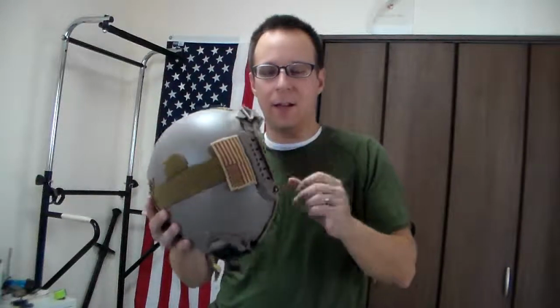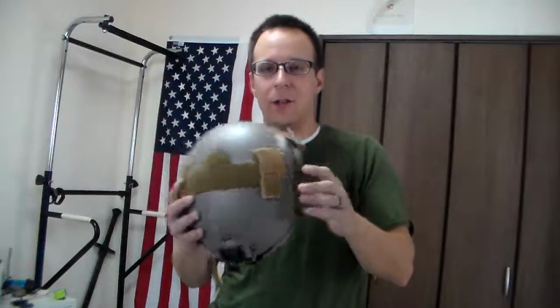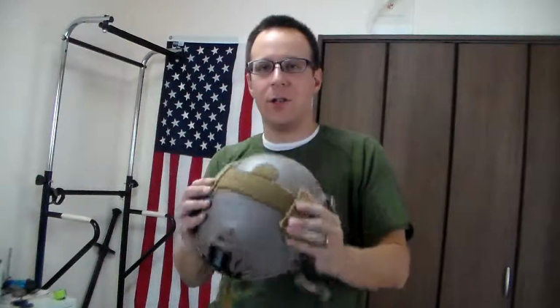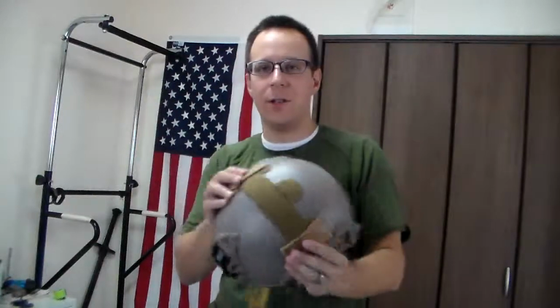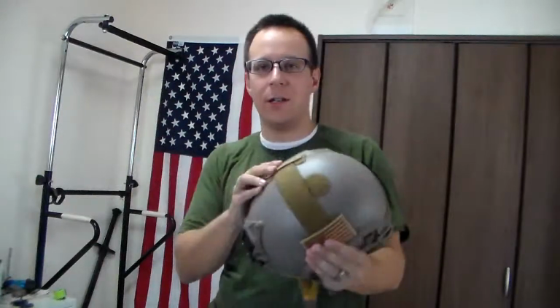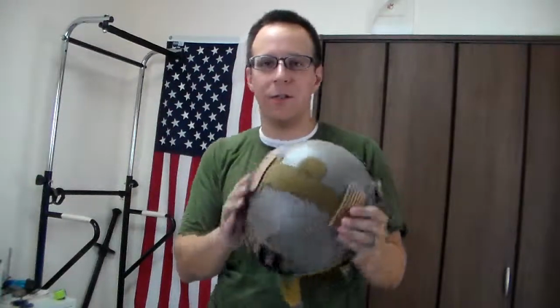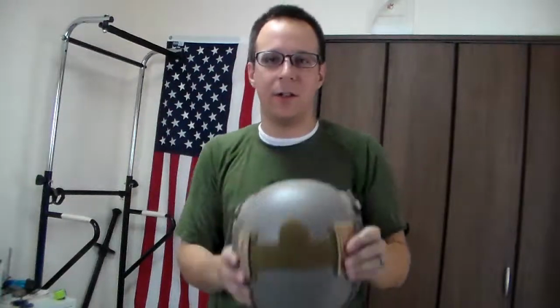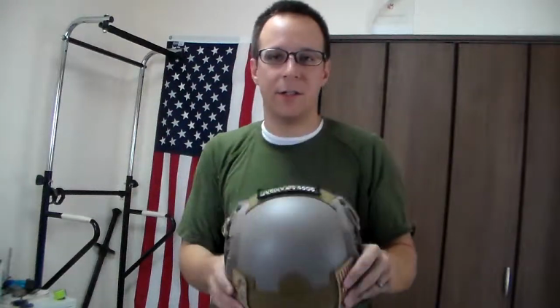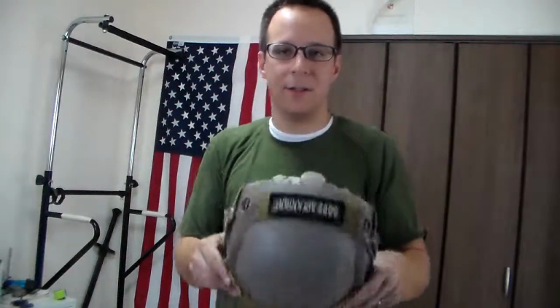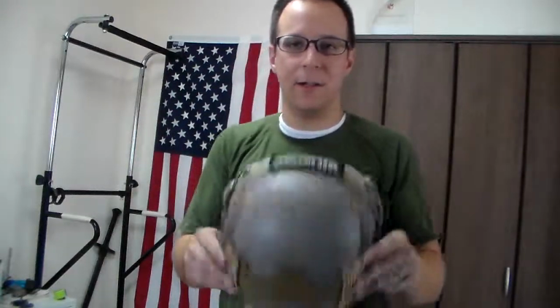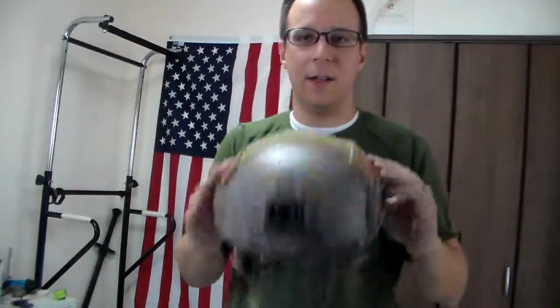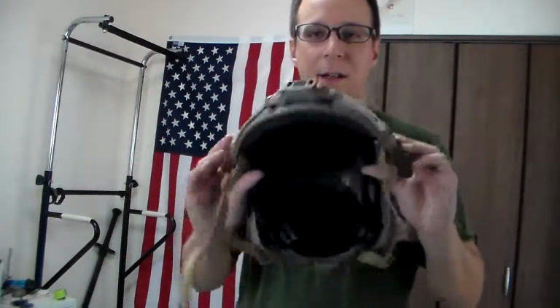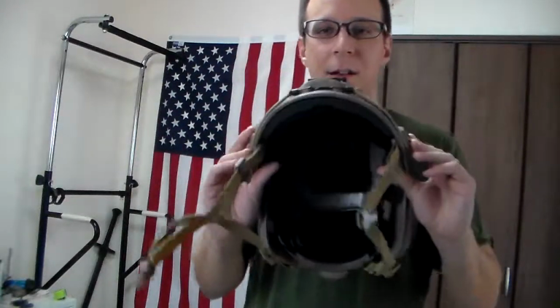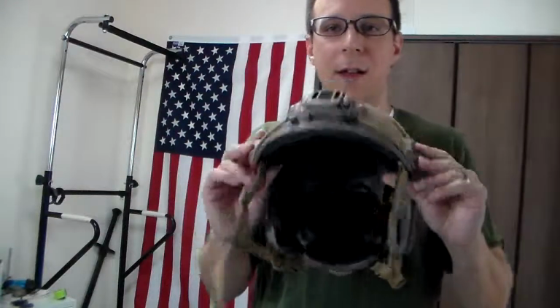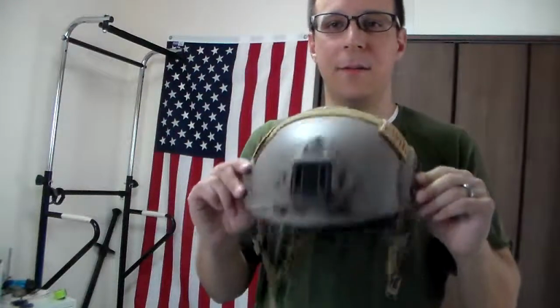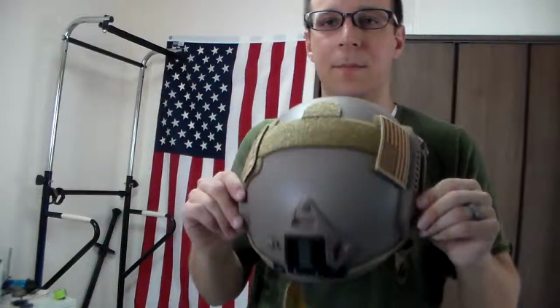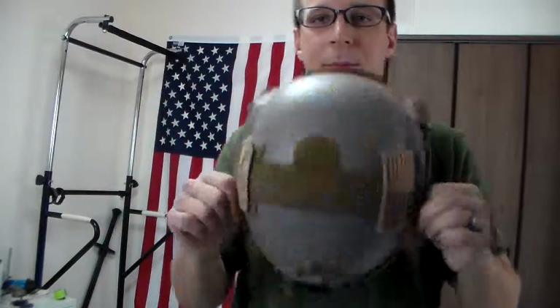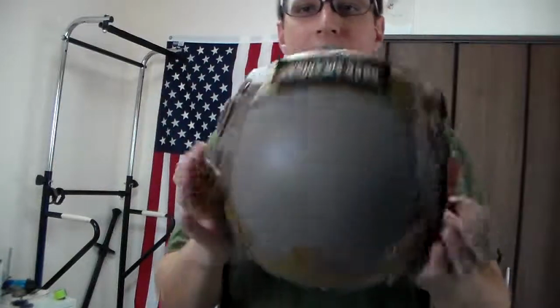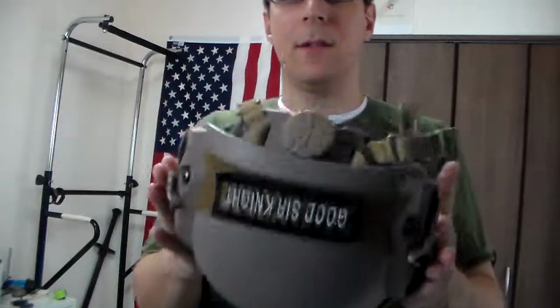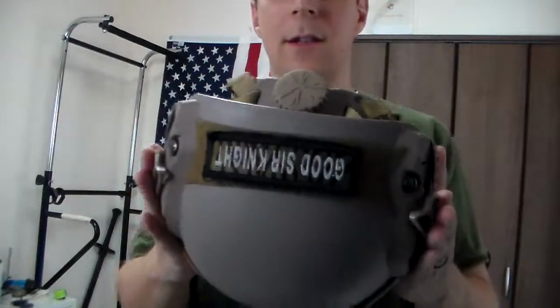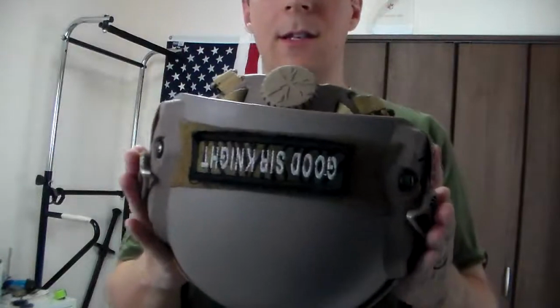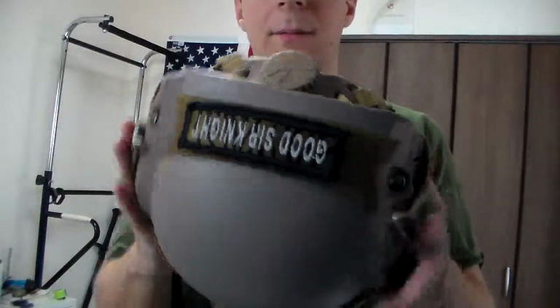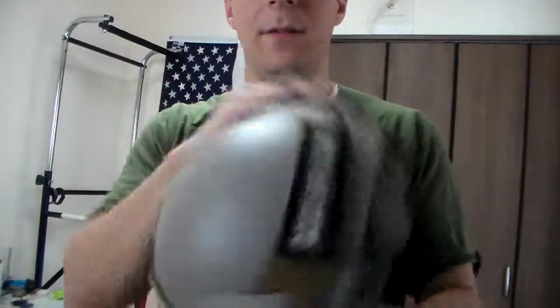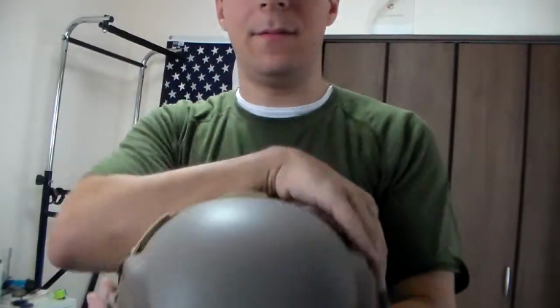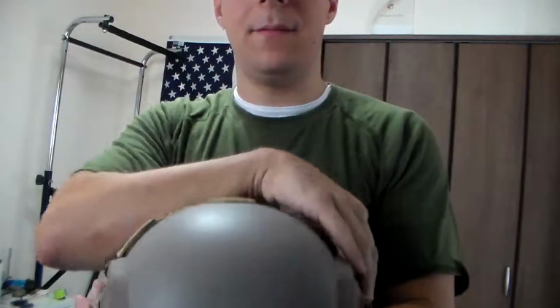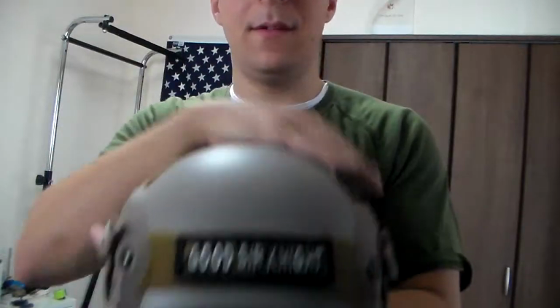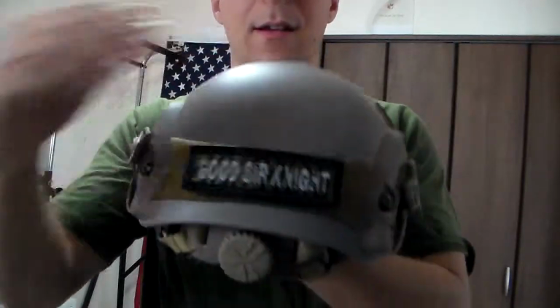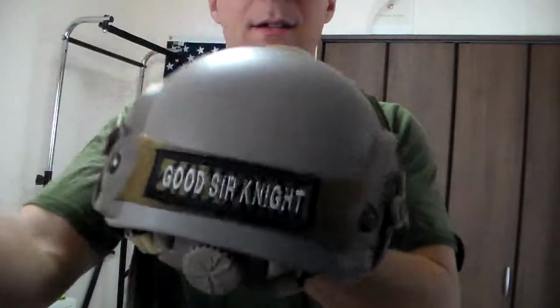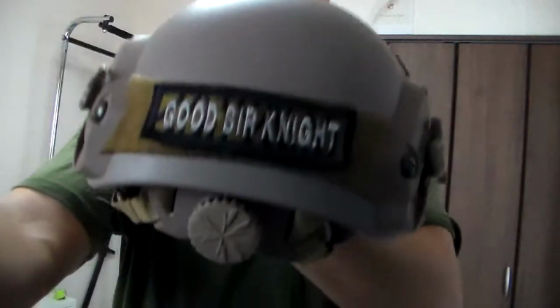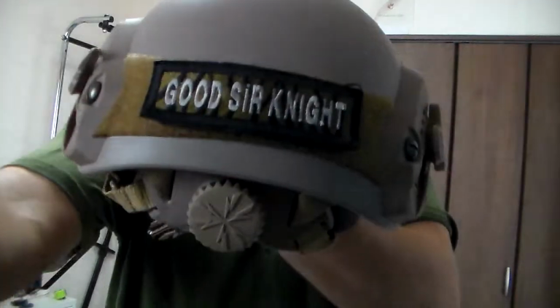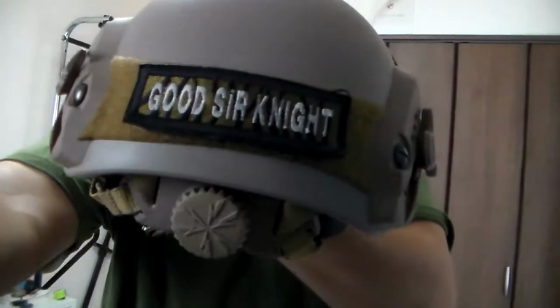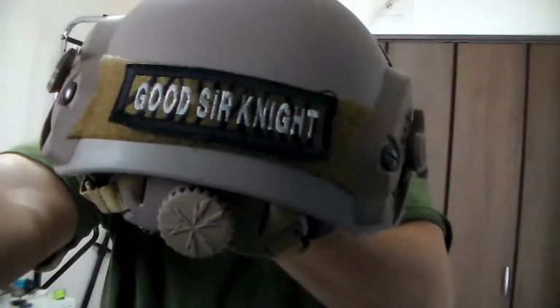Cheers. Stay chill. And yeah, it's a helmet. Bye.